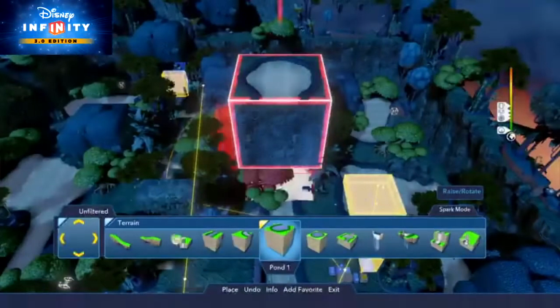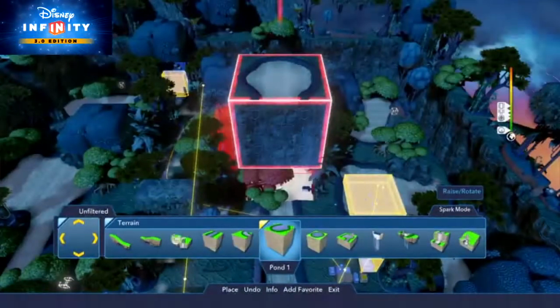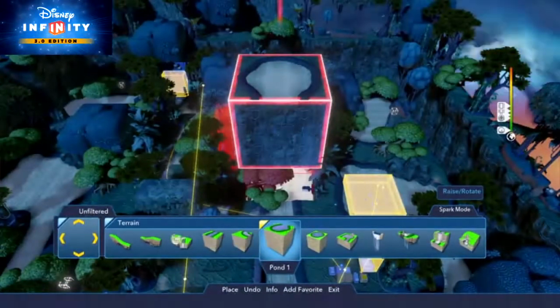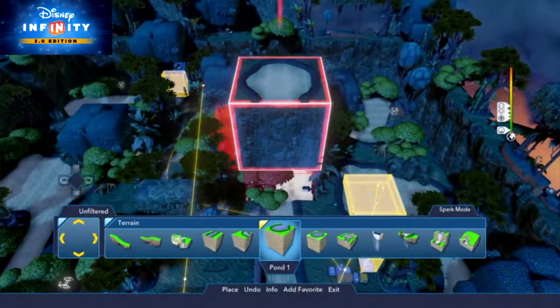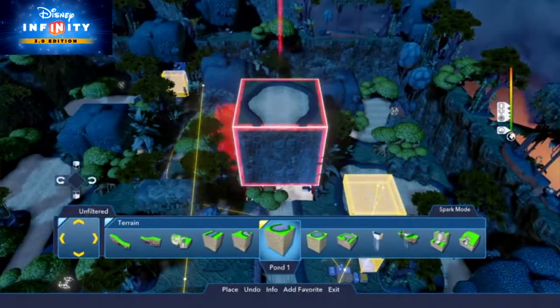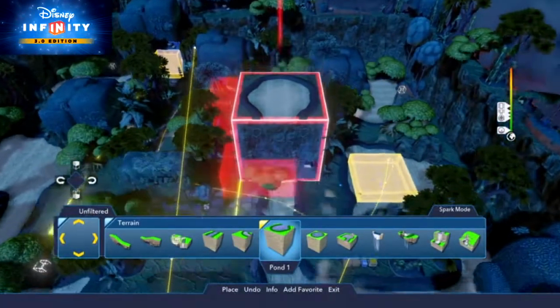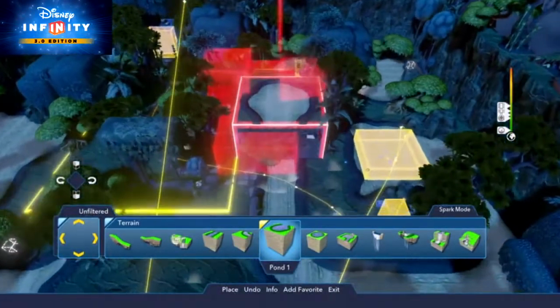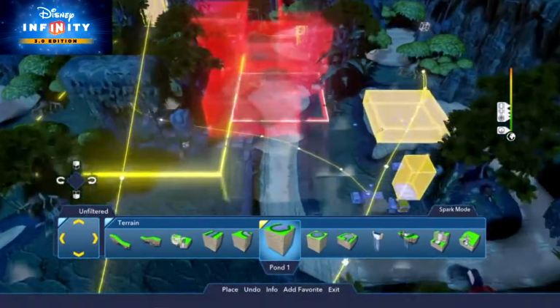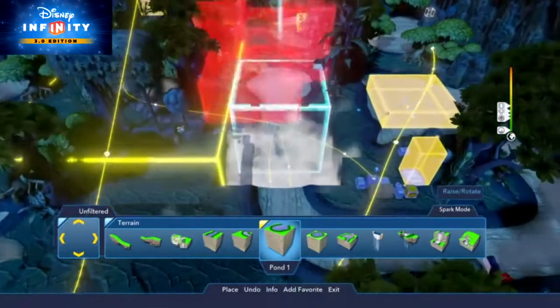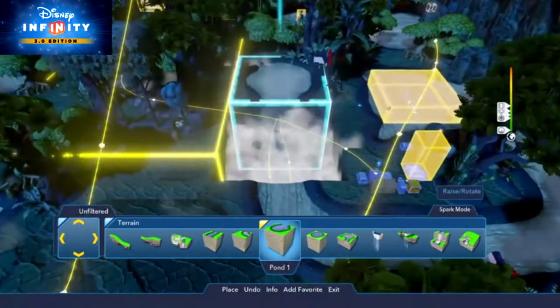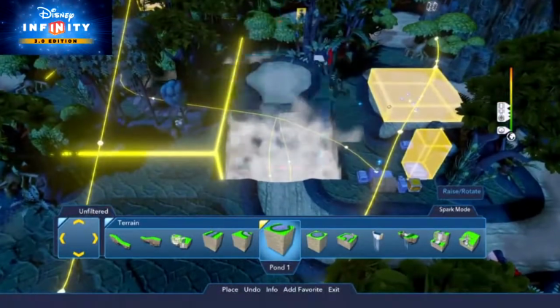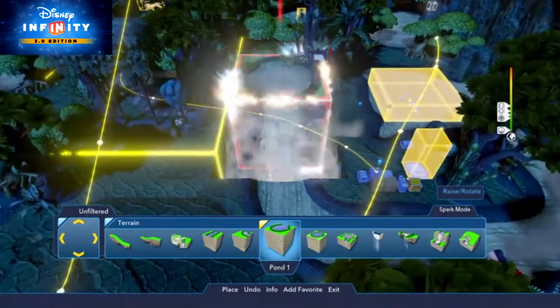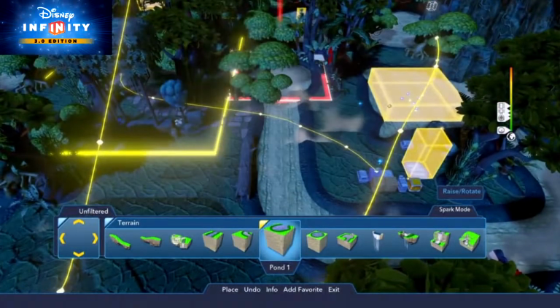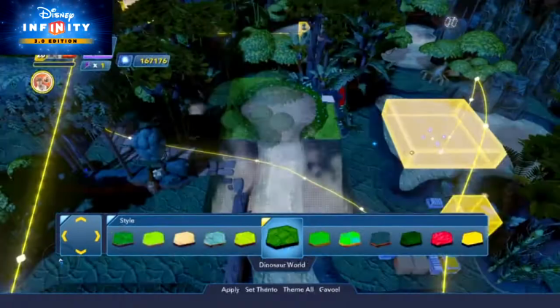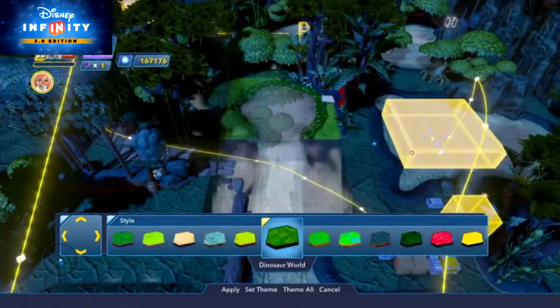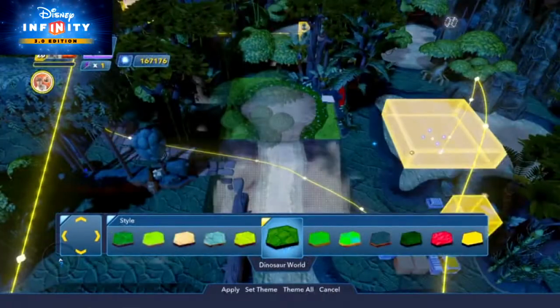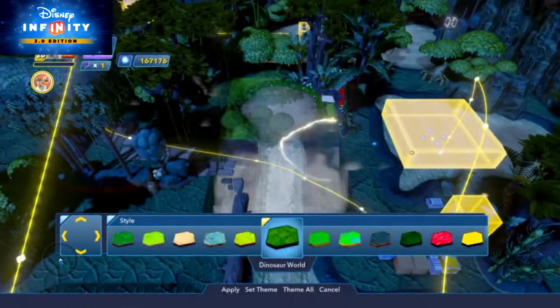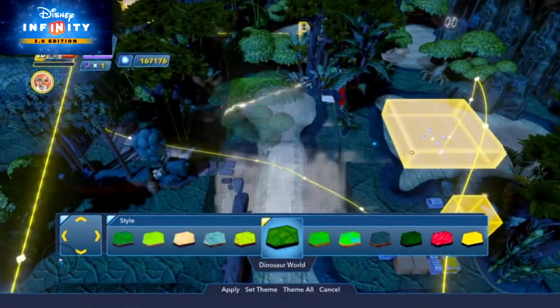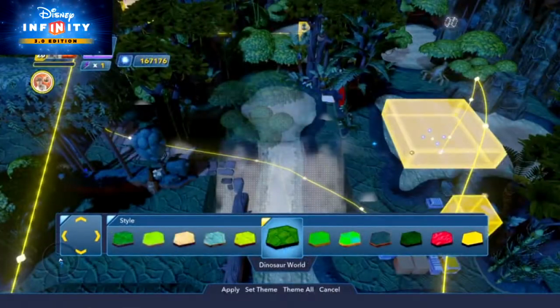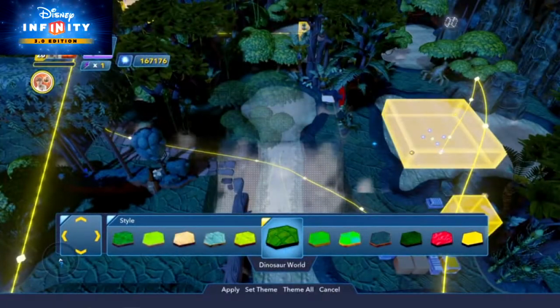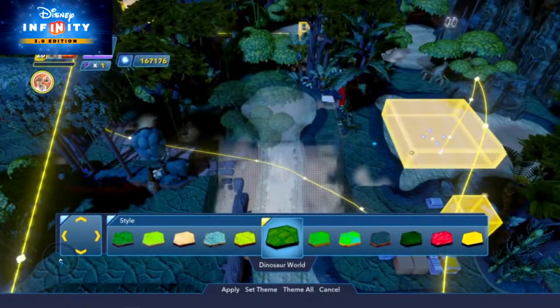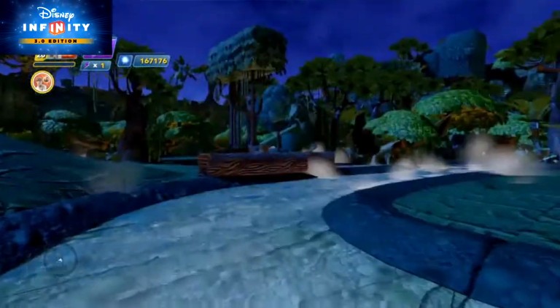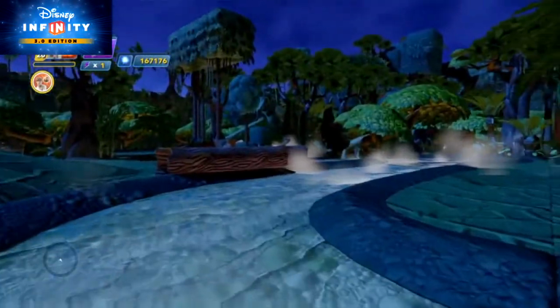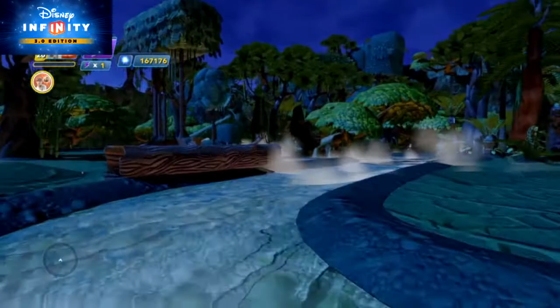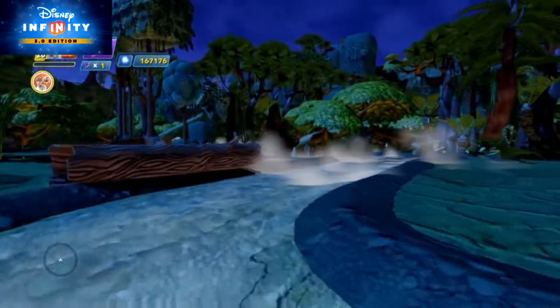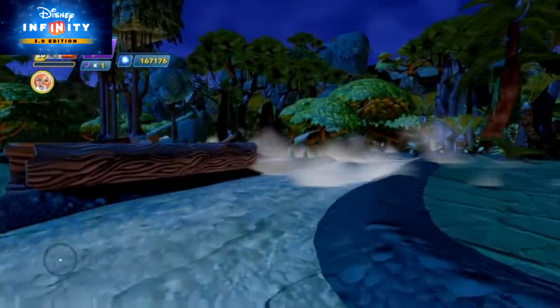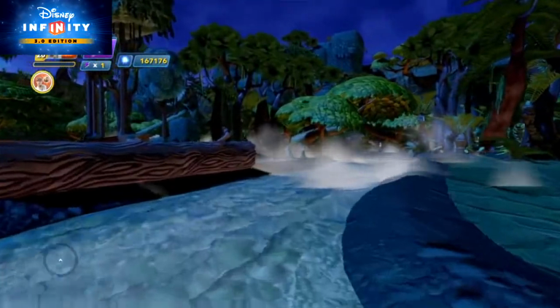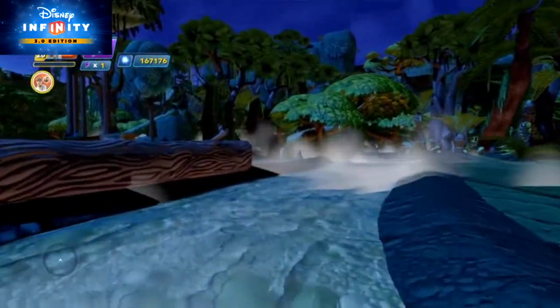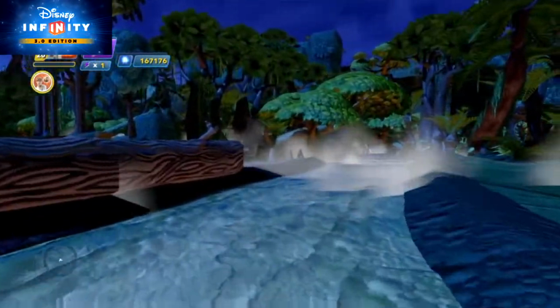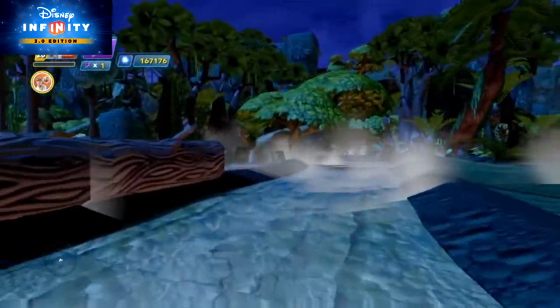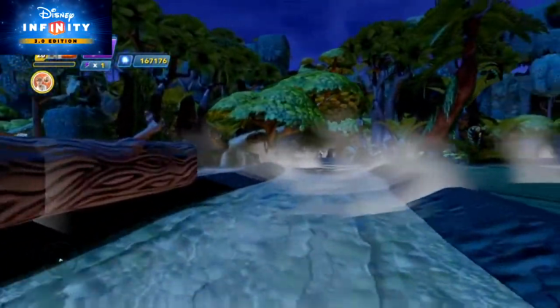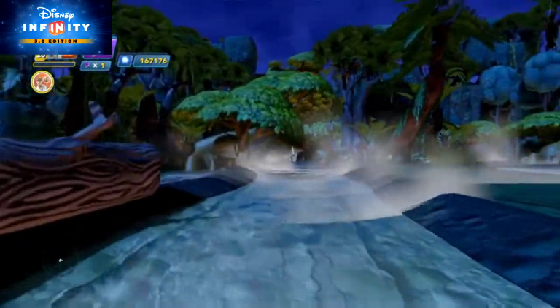For the terrain, let's use a bunch of the River and Pond terrain blocks with the Dinosaur World theme. Connect them together and you've got a swampy river running throughout your planet.